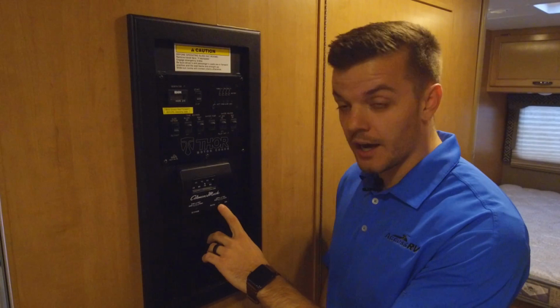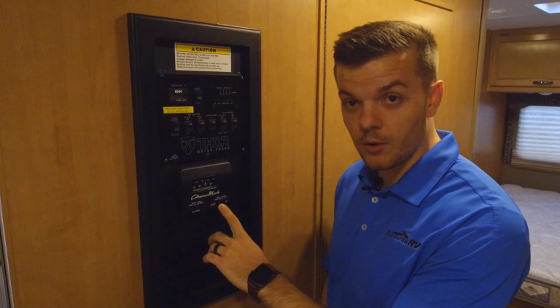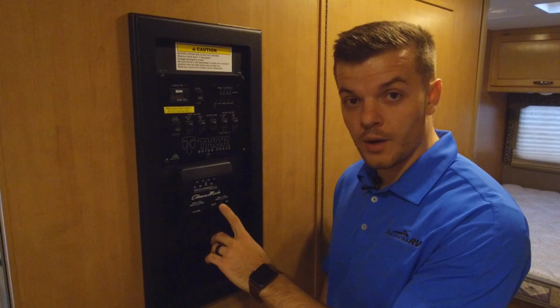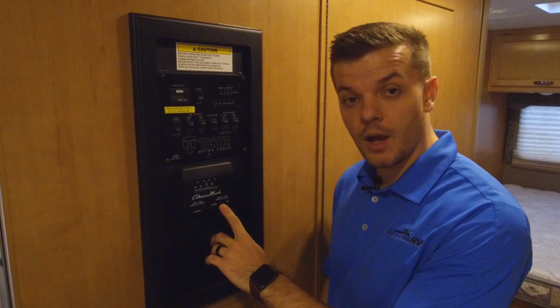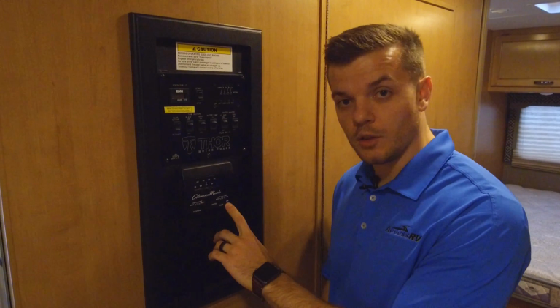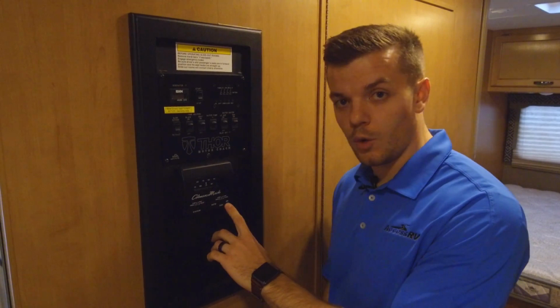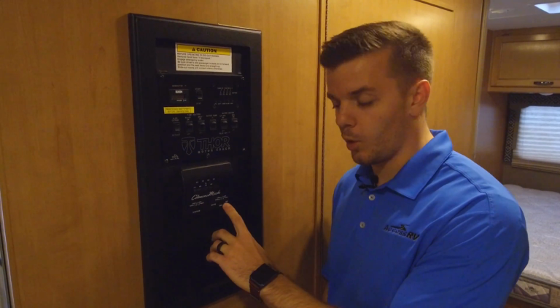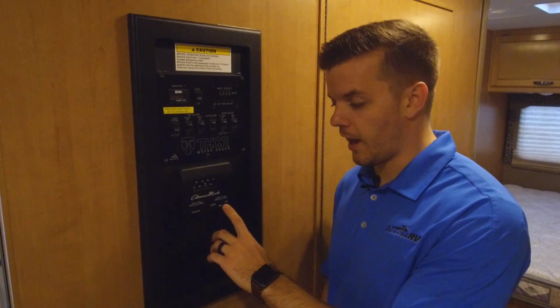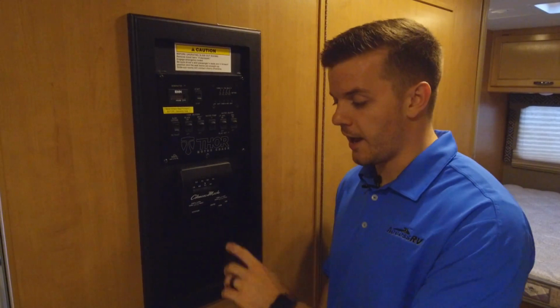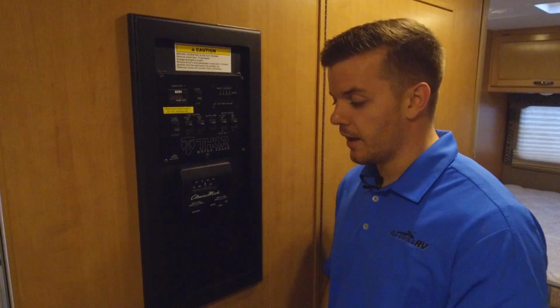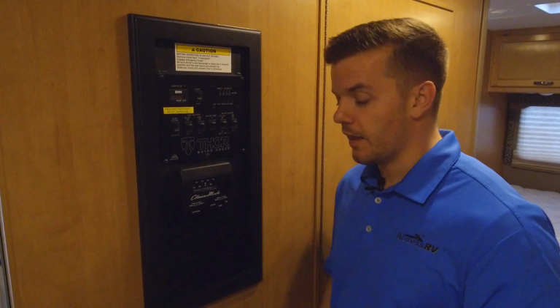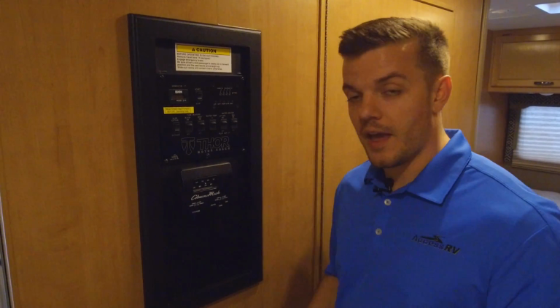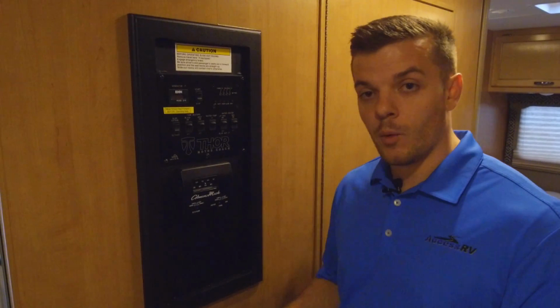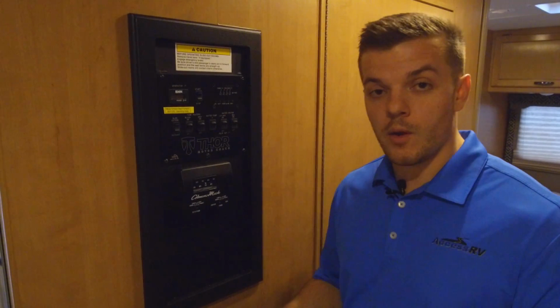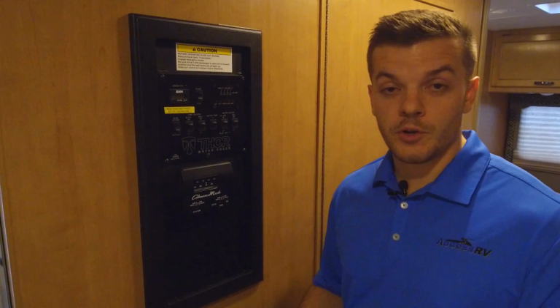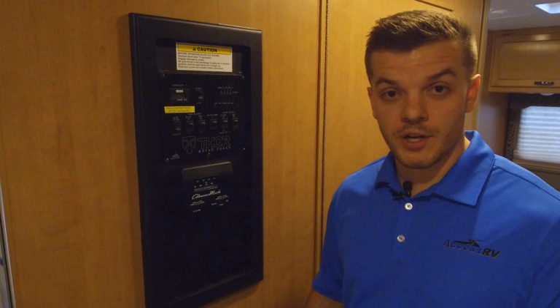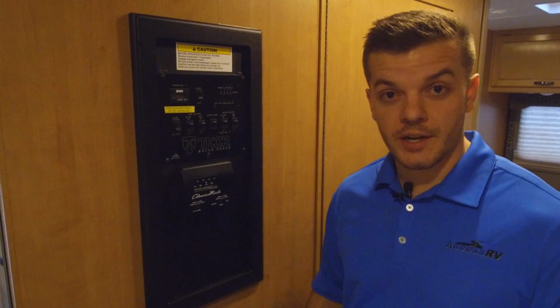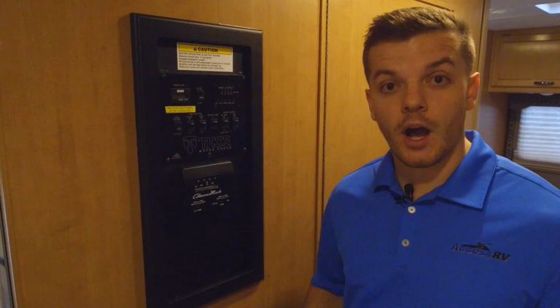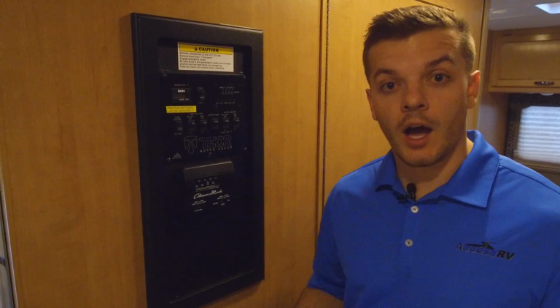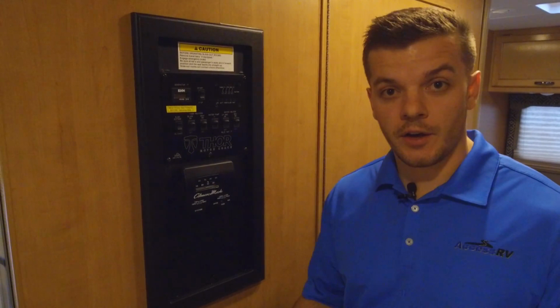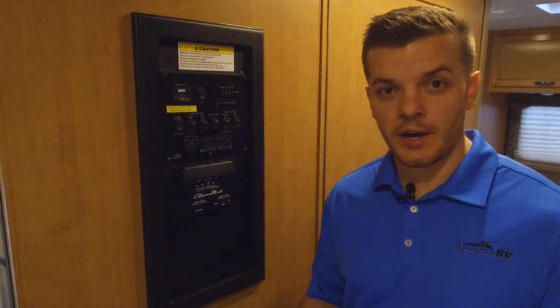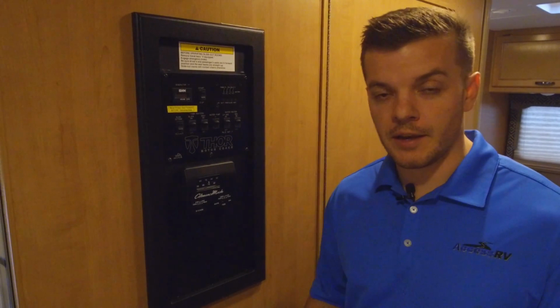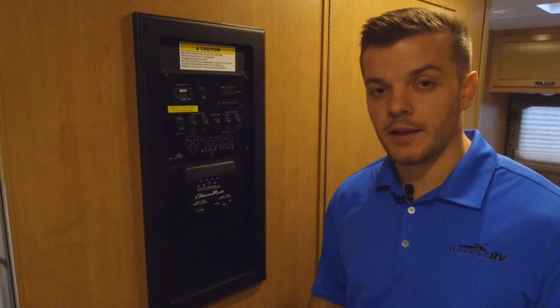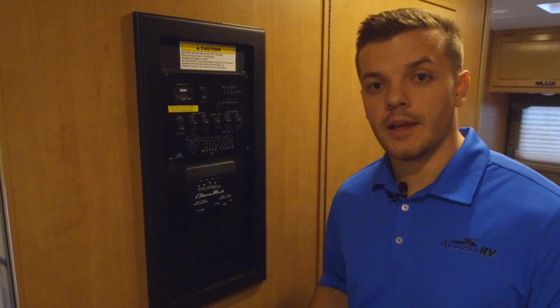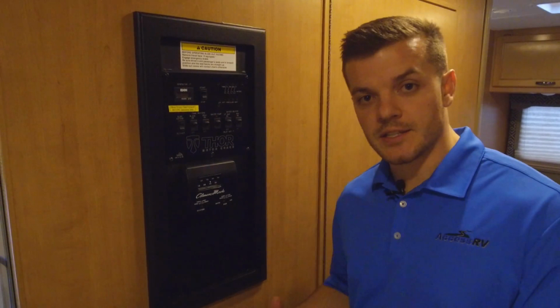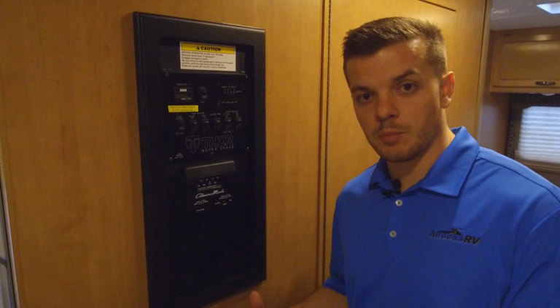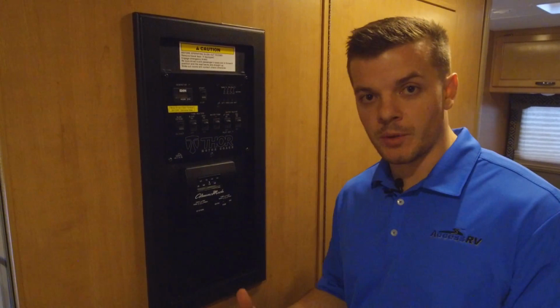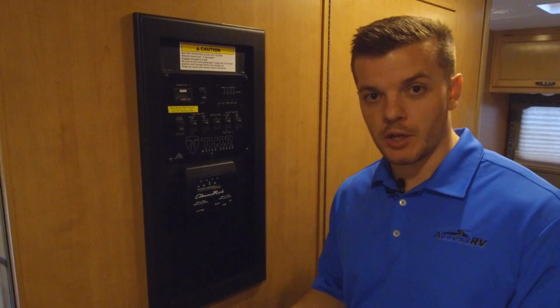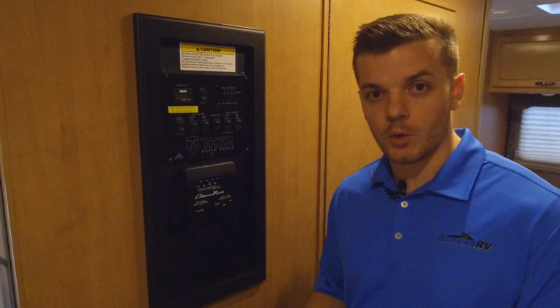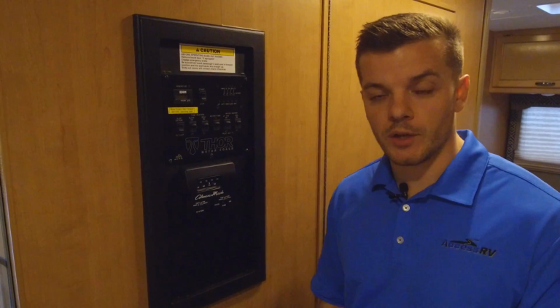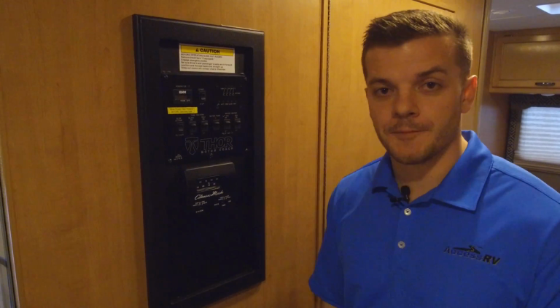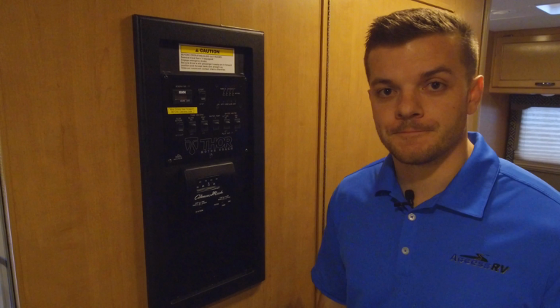When you're turning on the furnace, make sure the fan is set to auto and on low or high. That way, when you're trying to get hot air in, it's not blowing in cold air.